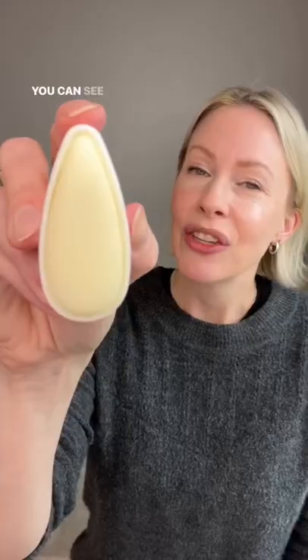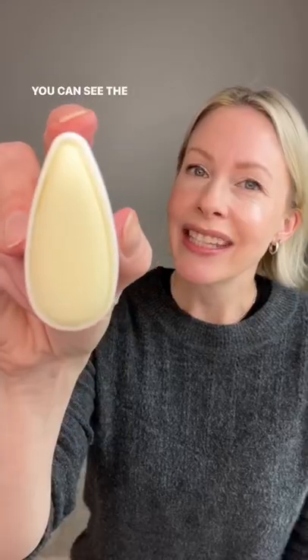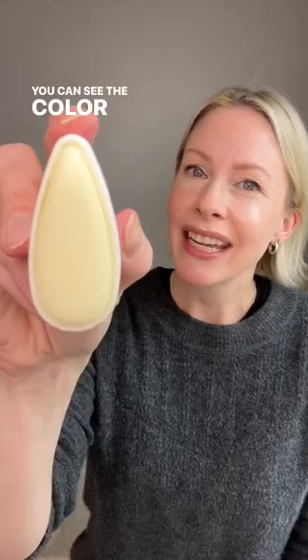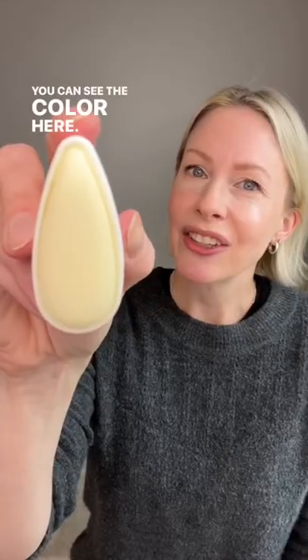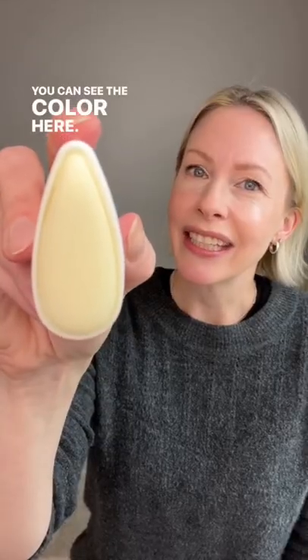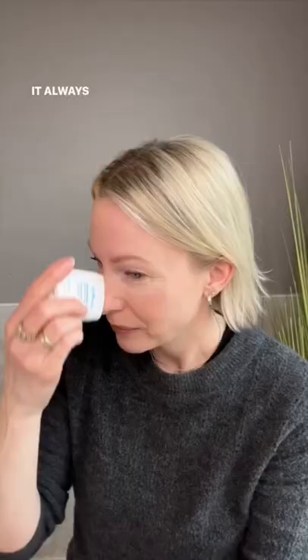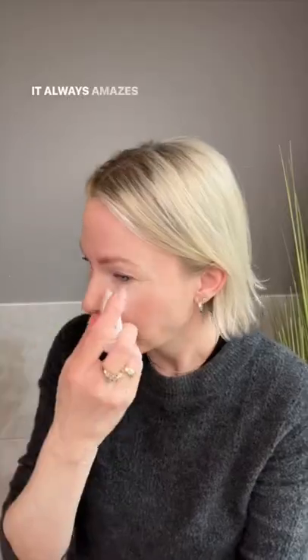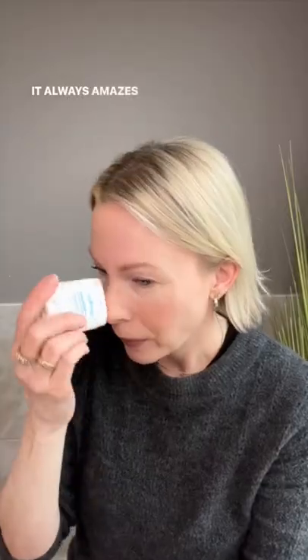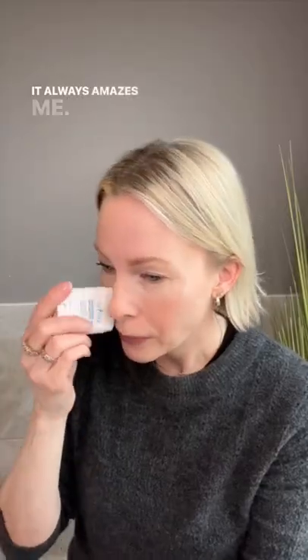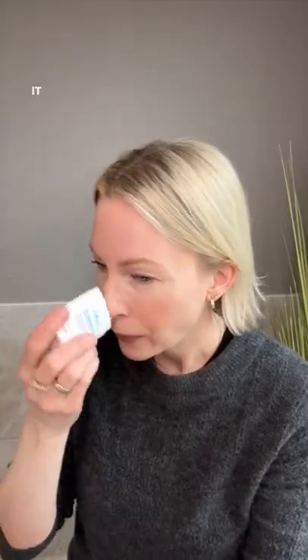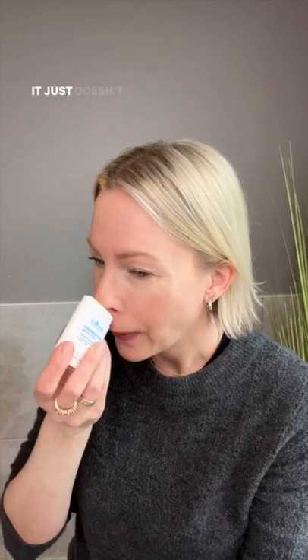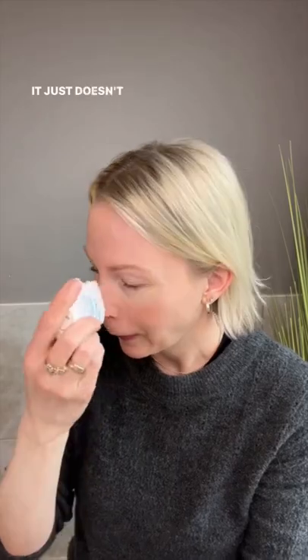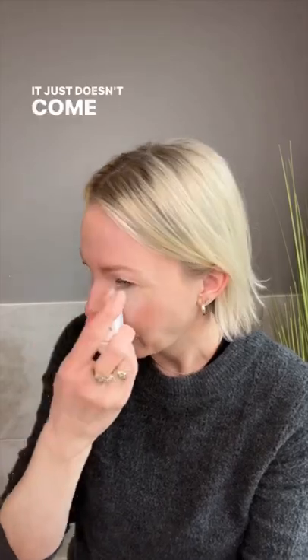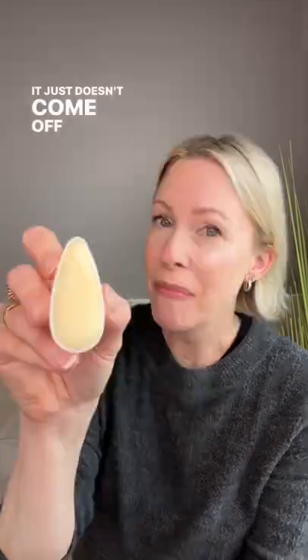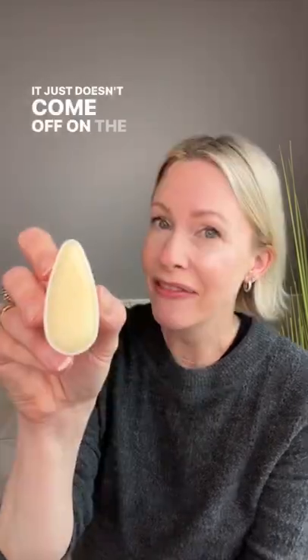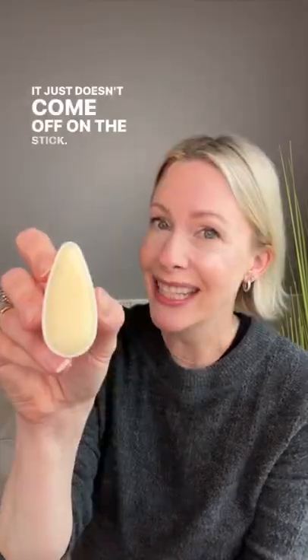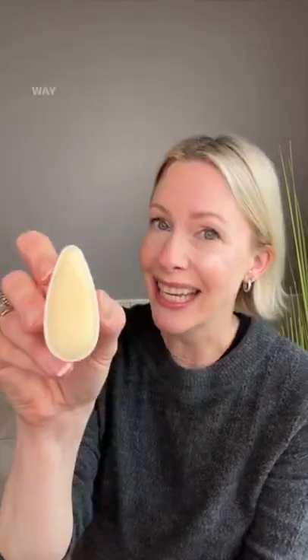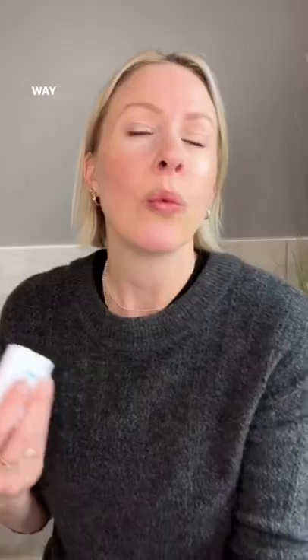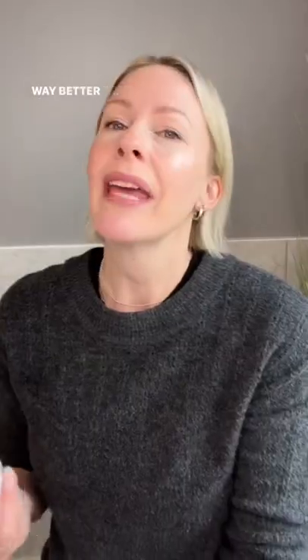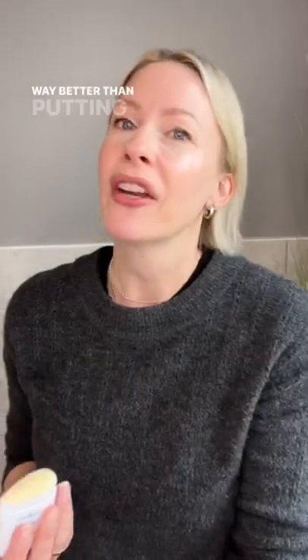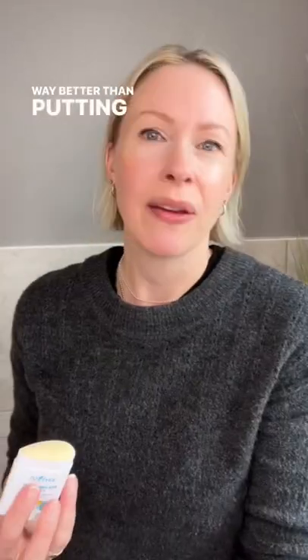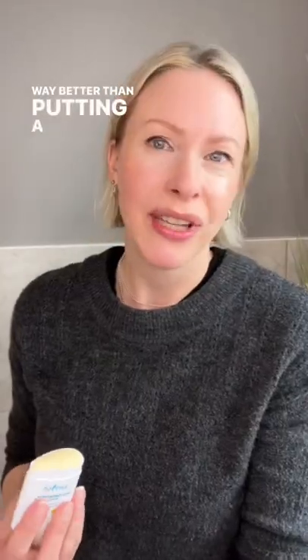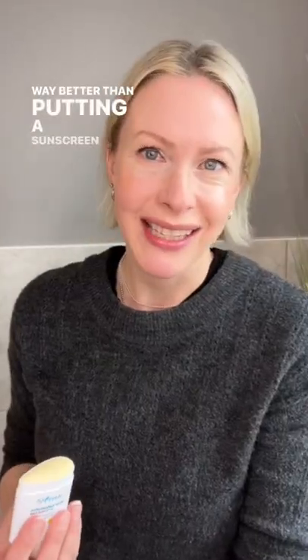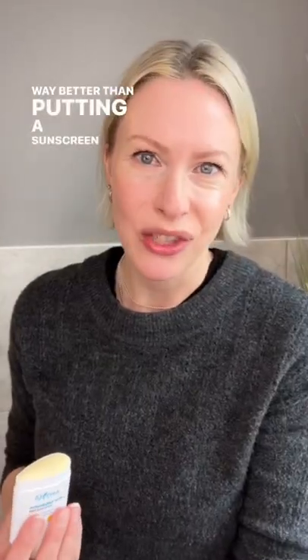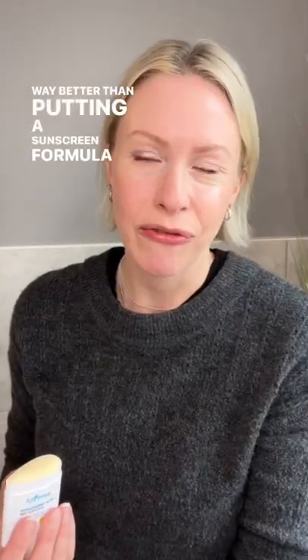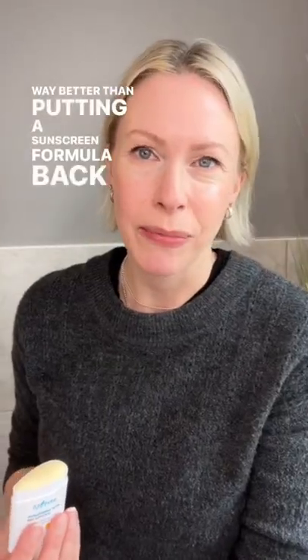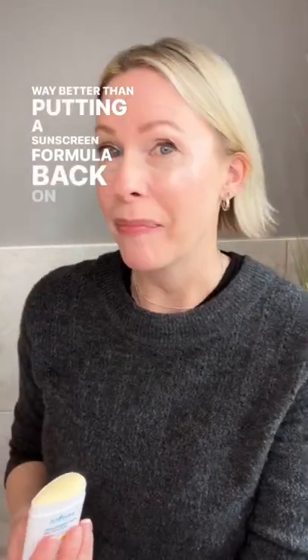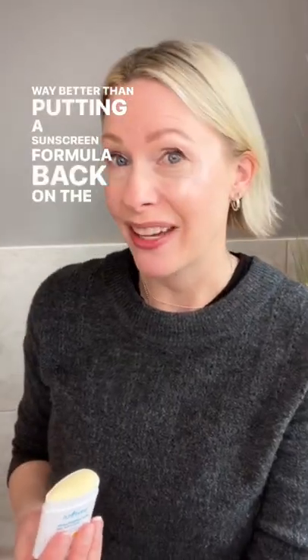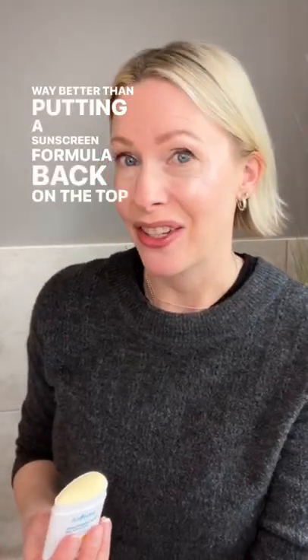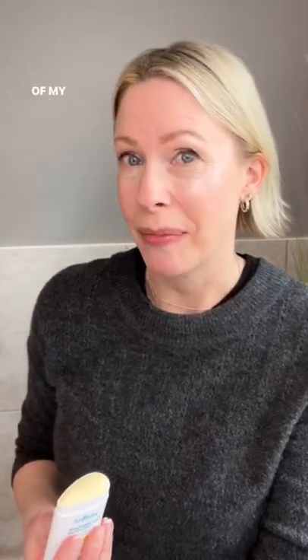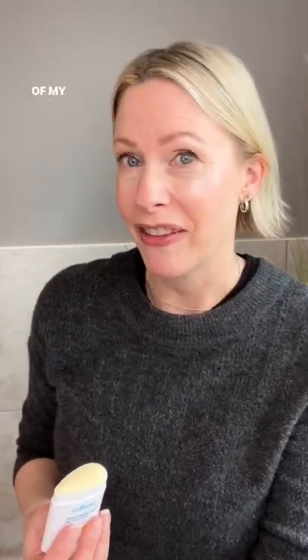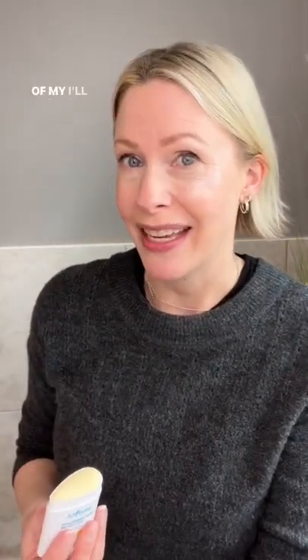You can see the color here — it just doesn't come off on the stick. Way better than putting a liquid sunscreen formula back on top of my face.